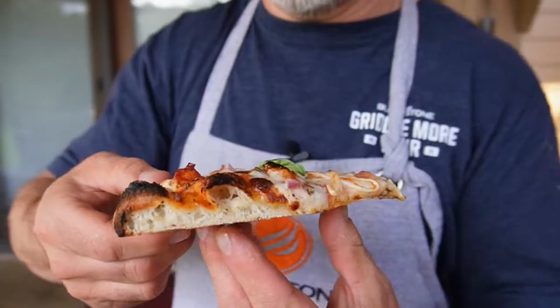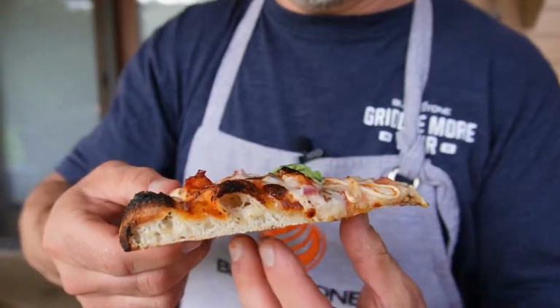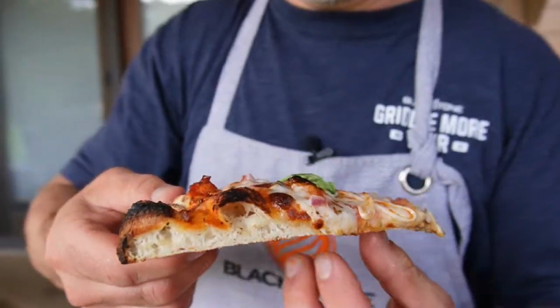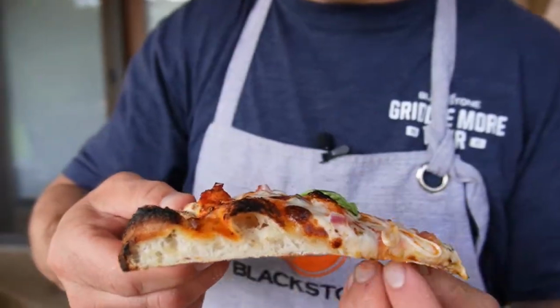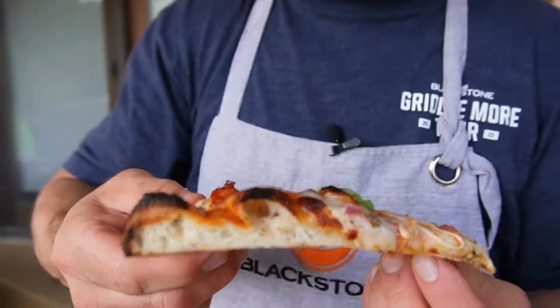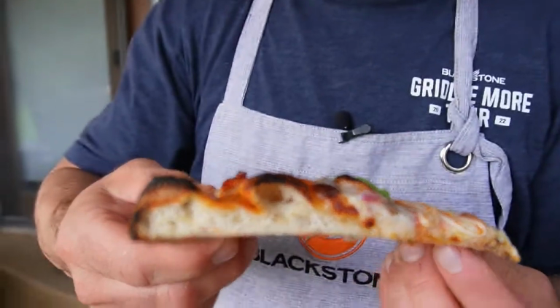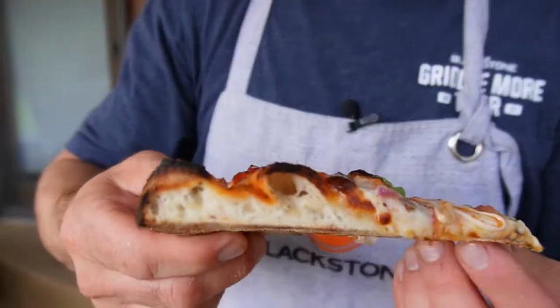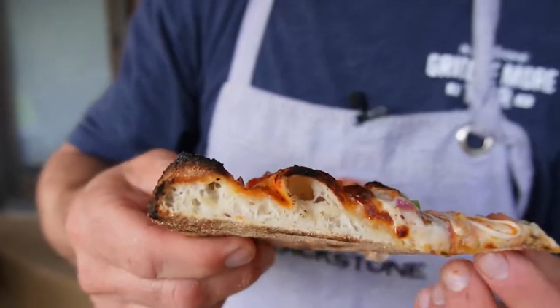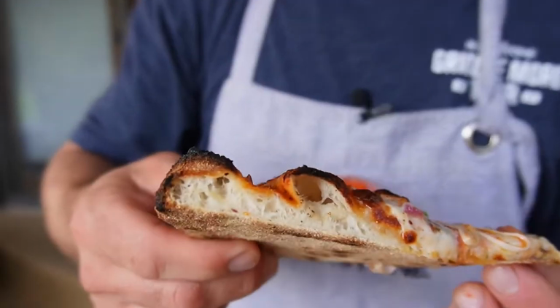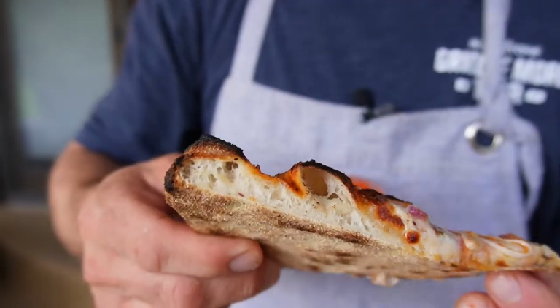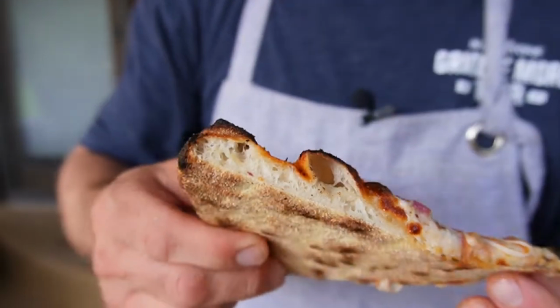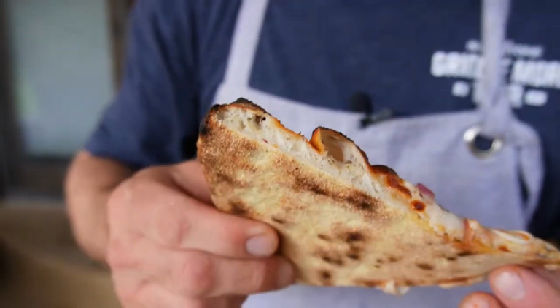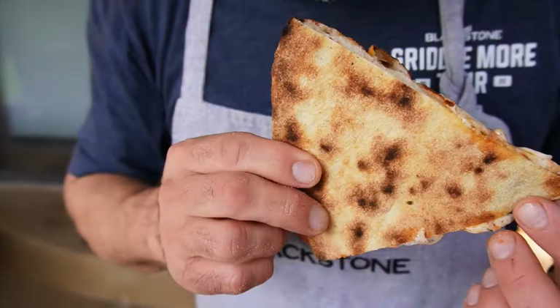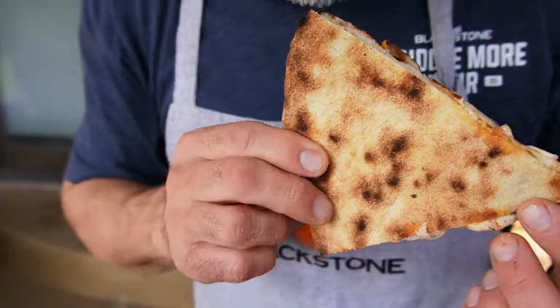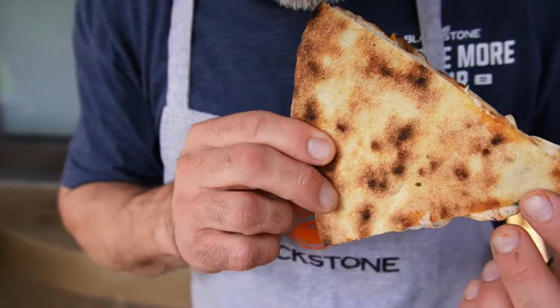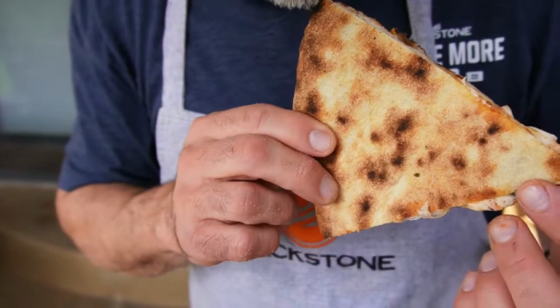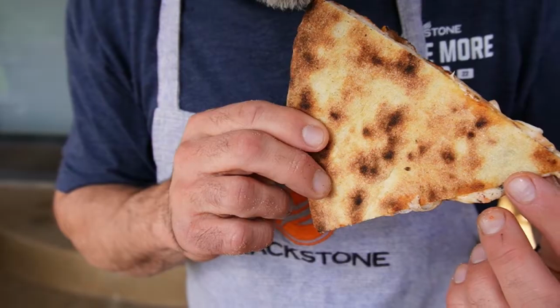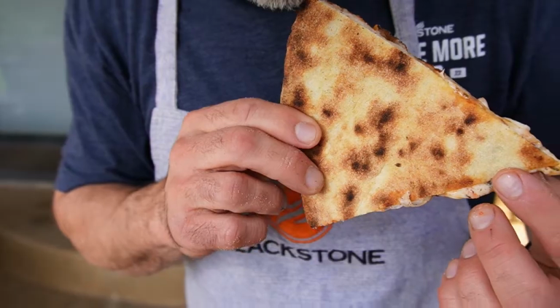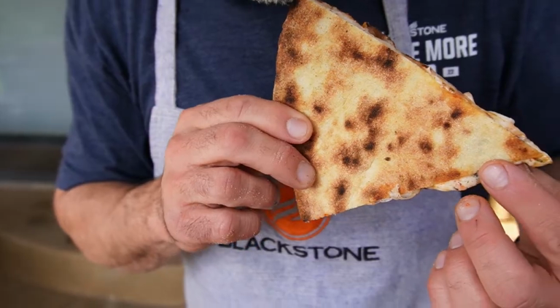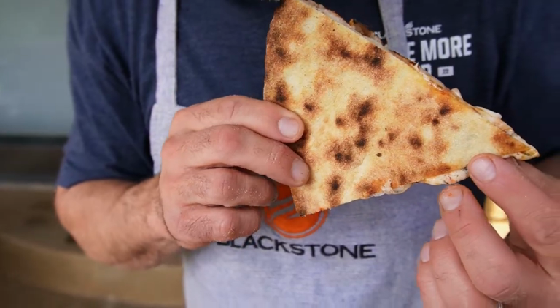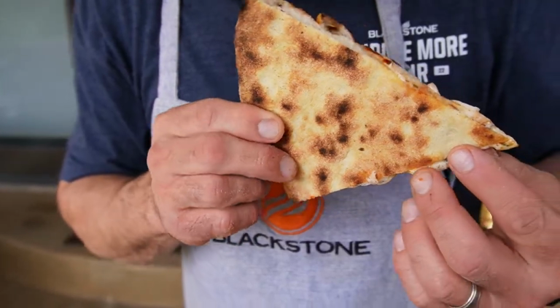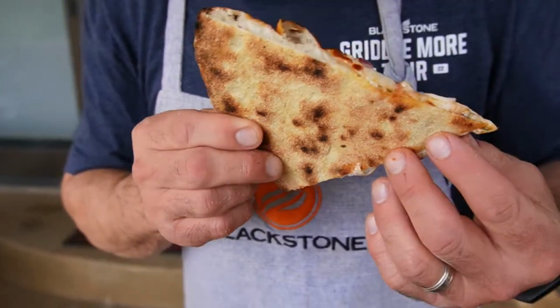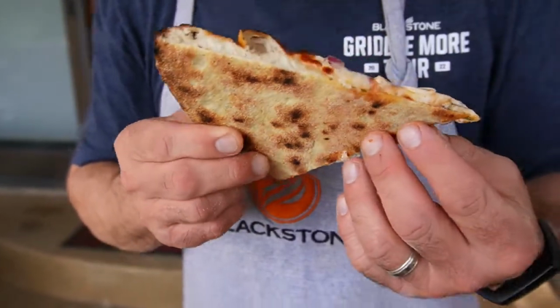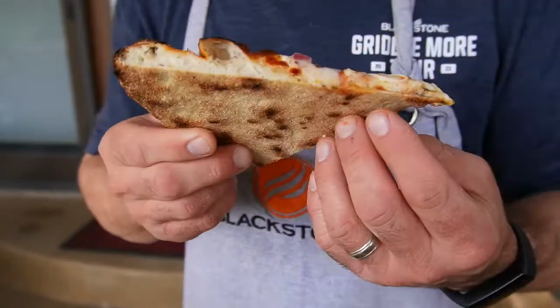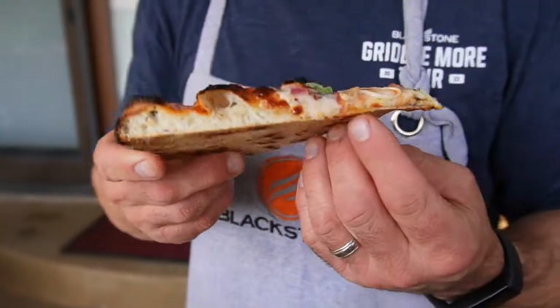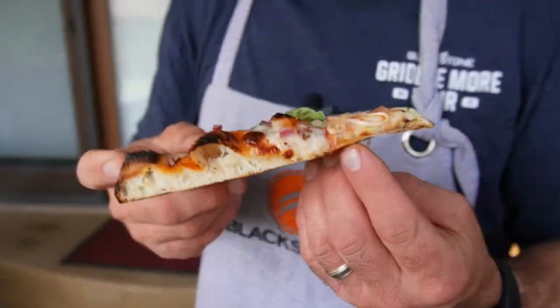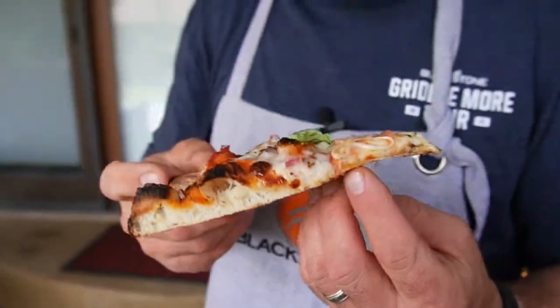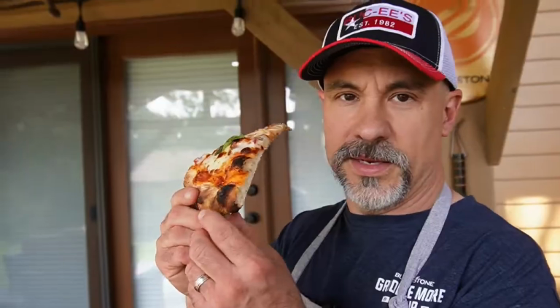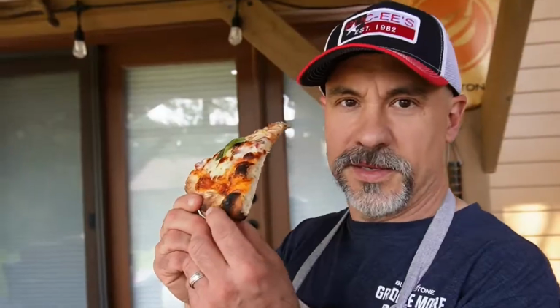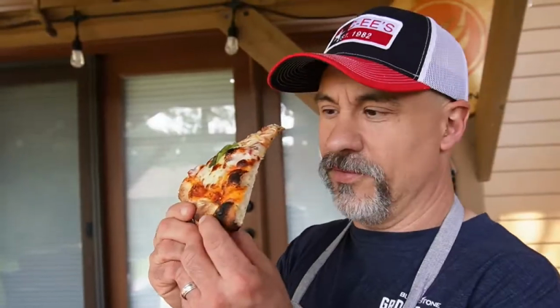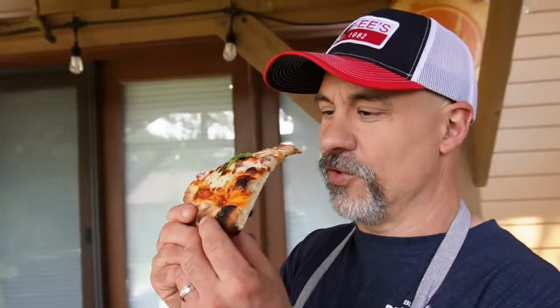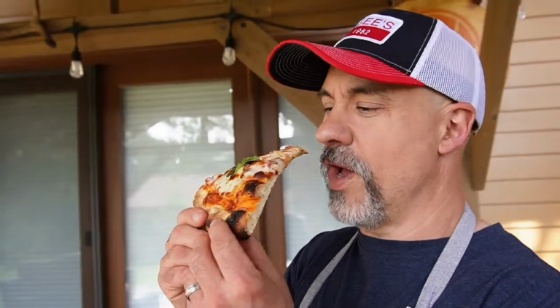Crust looks incredible. Good color on the bottom as well. Let's give it a try.